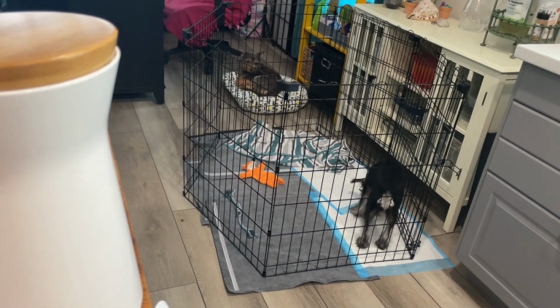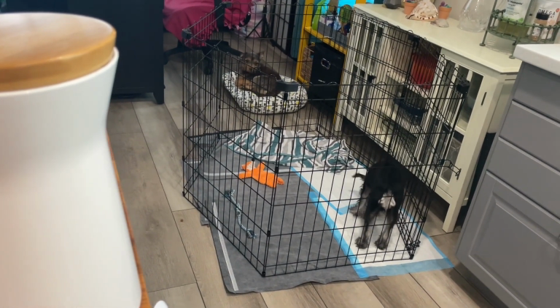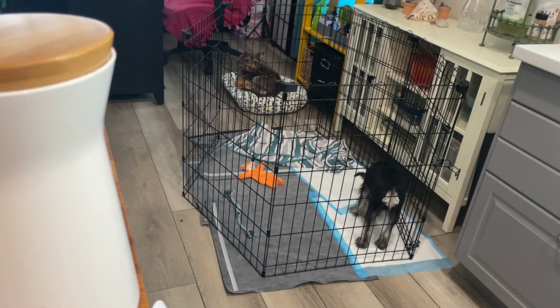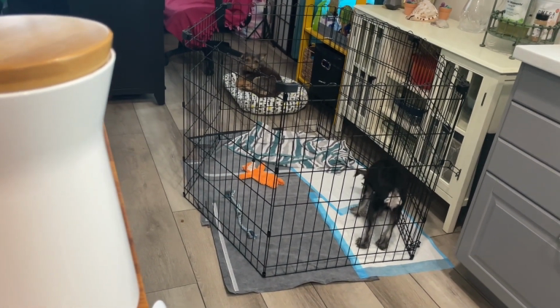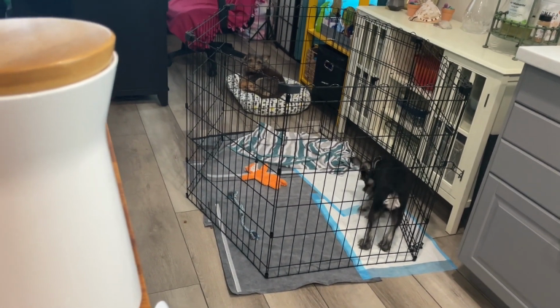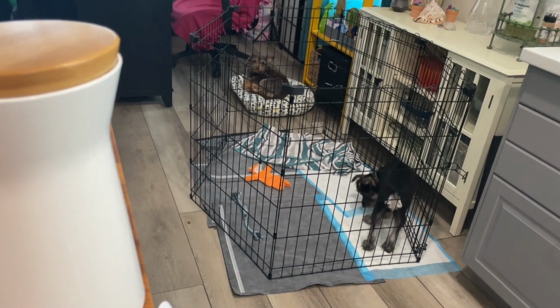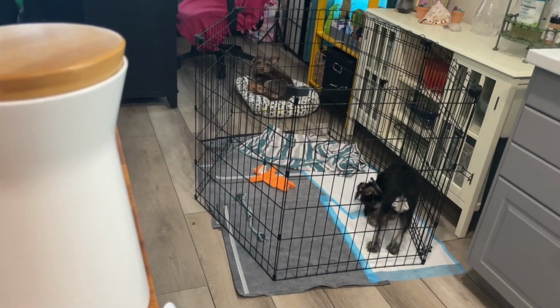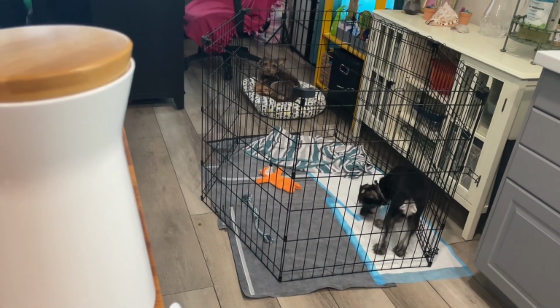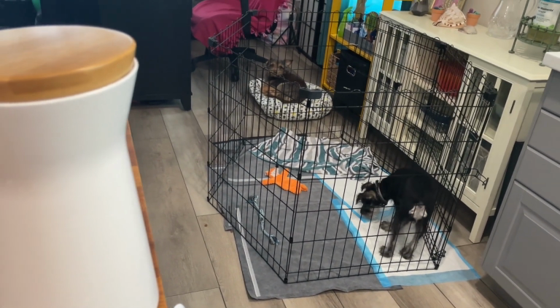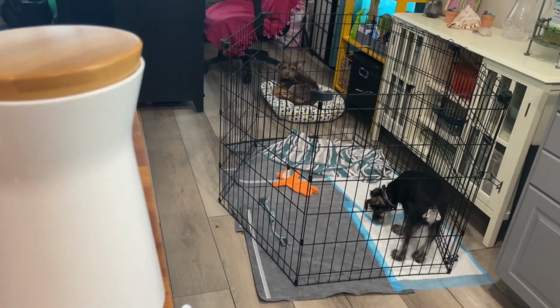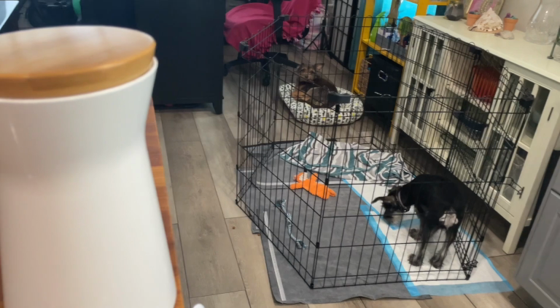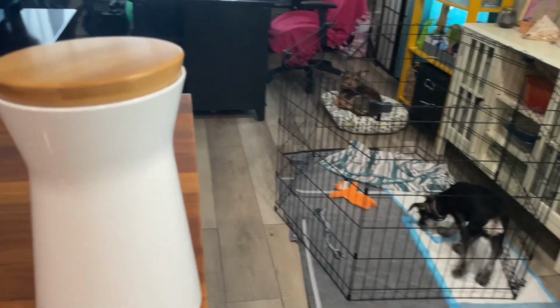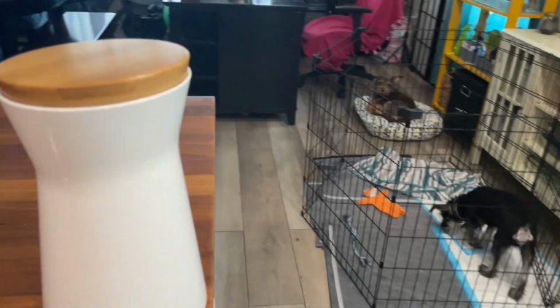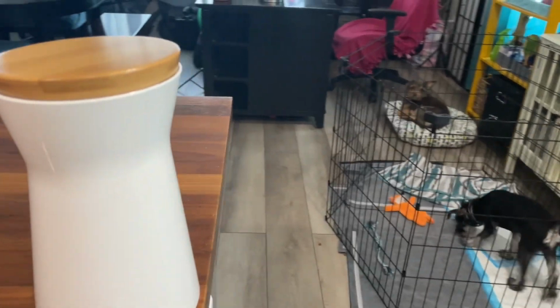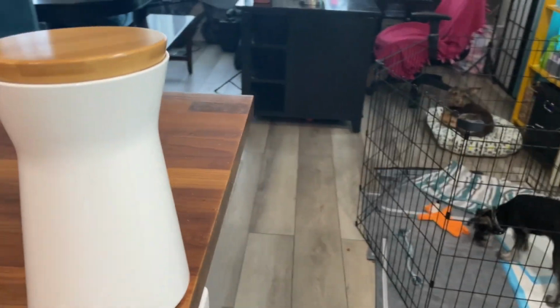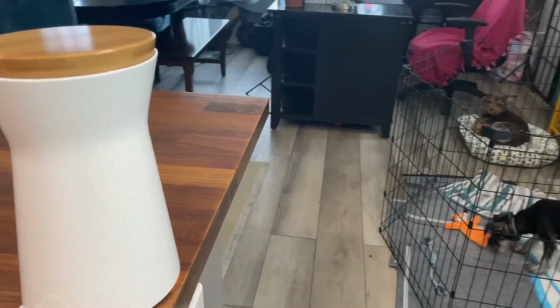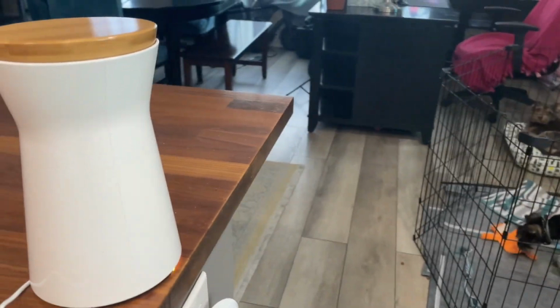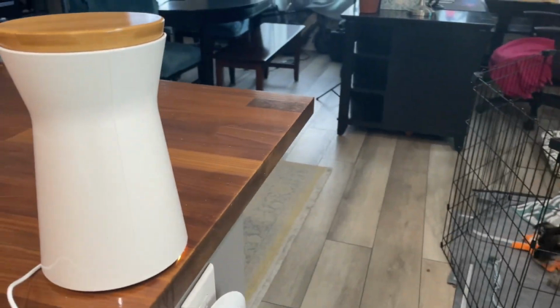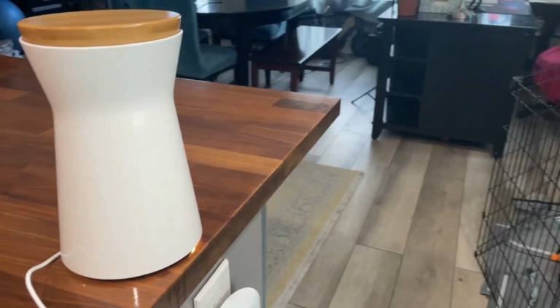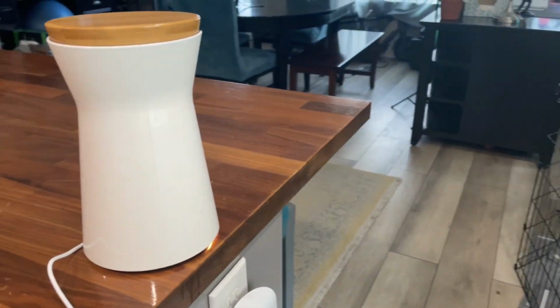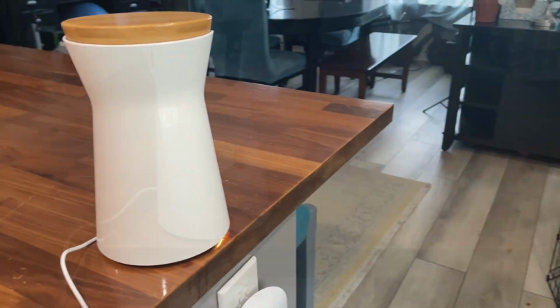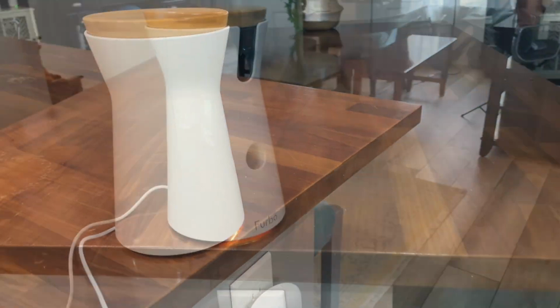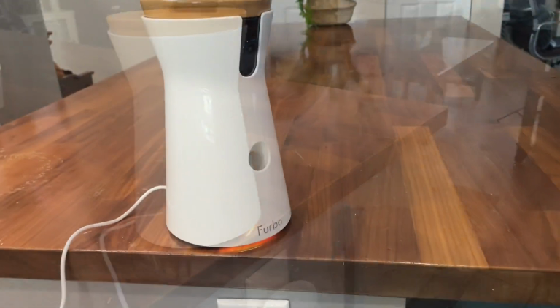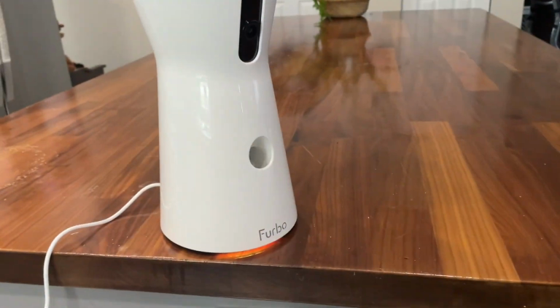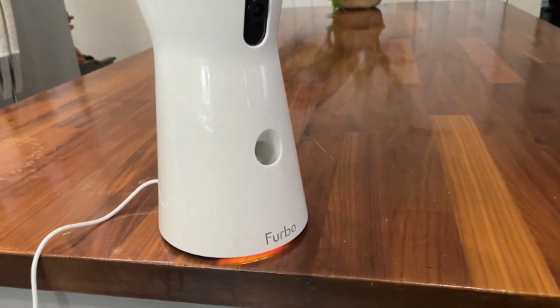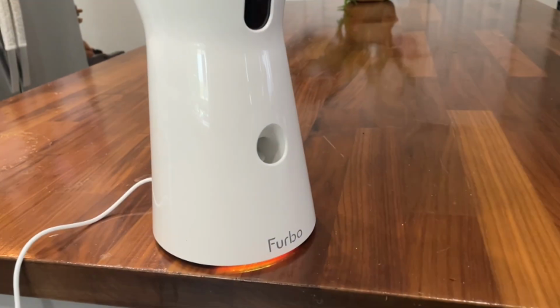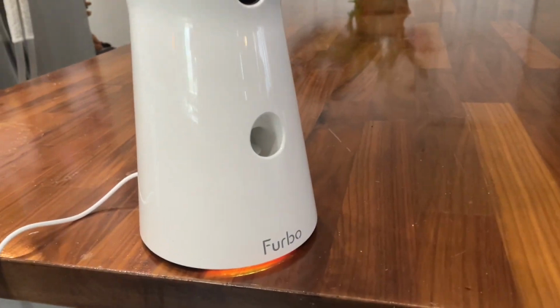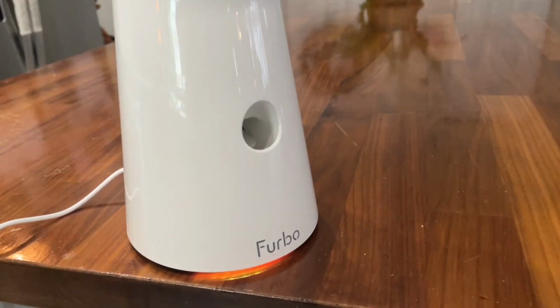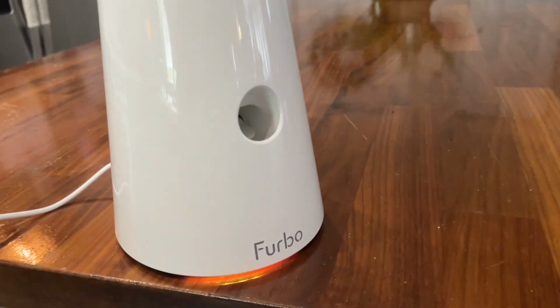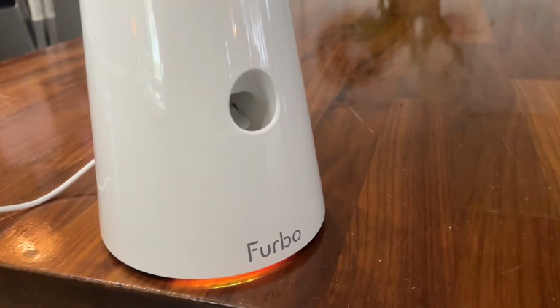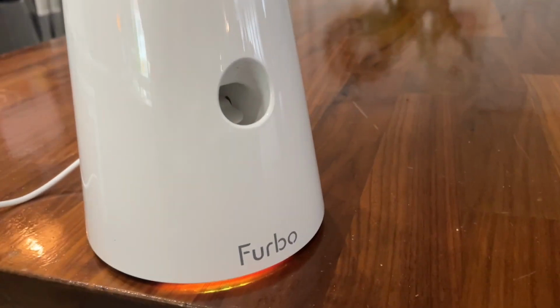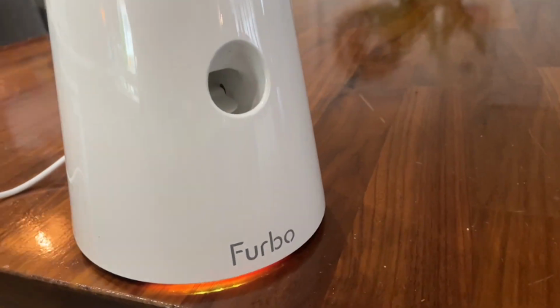Furbo is the number one best-selling pet camera on Amazon, and I don't want anything but the best for my pets.